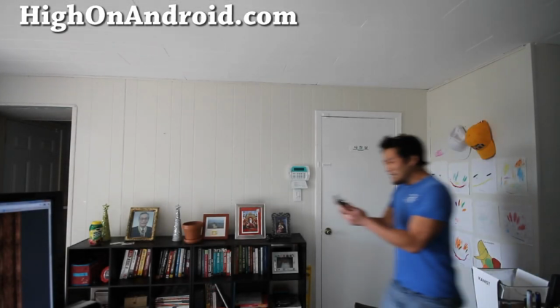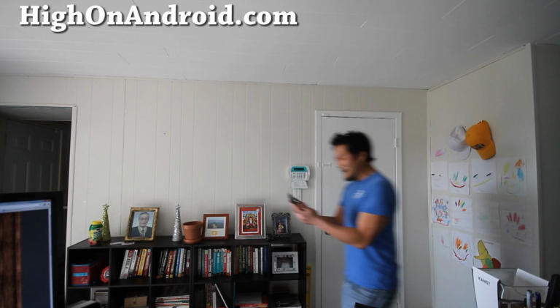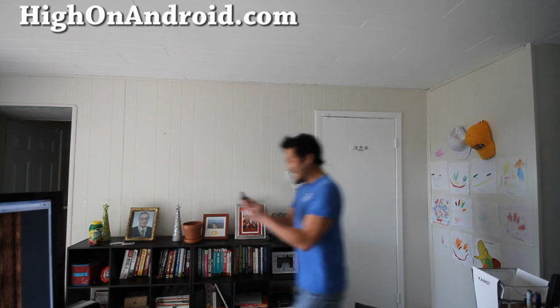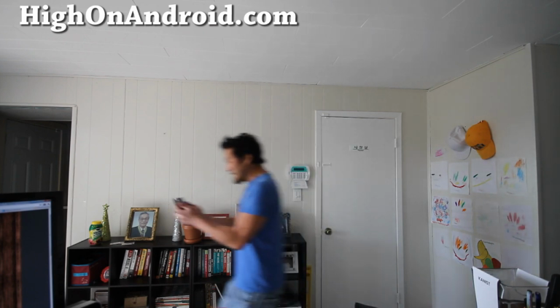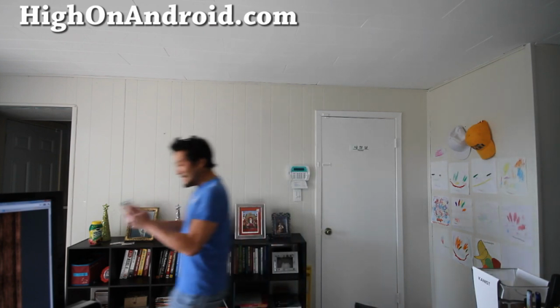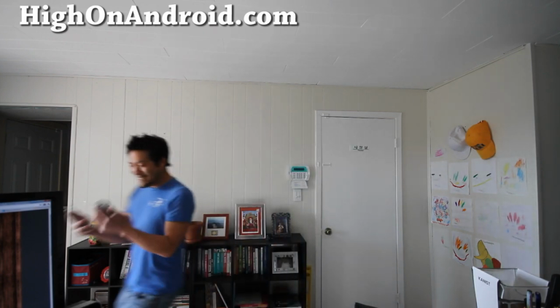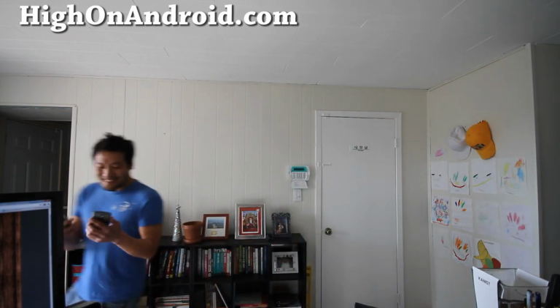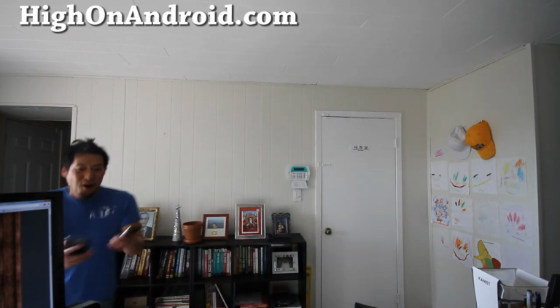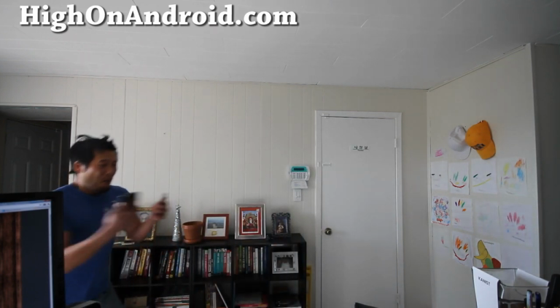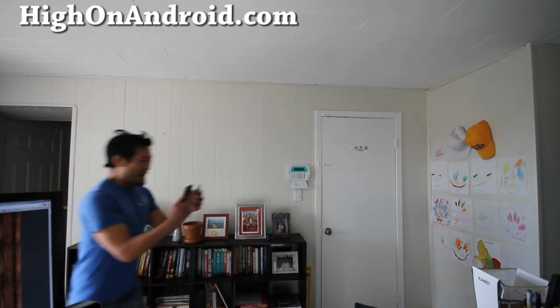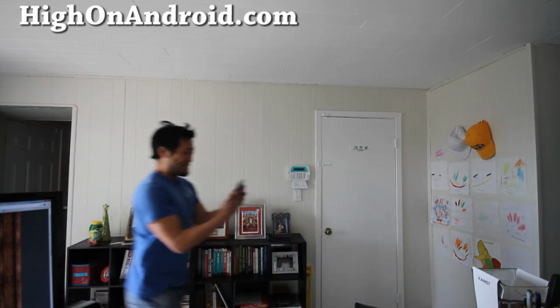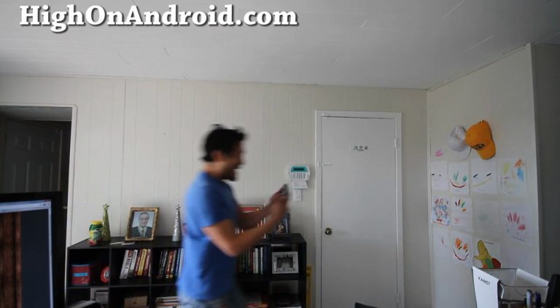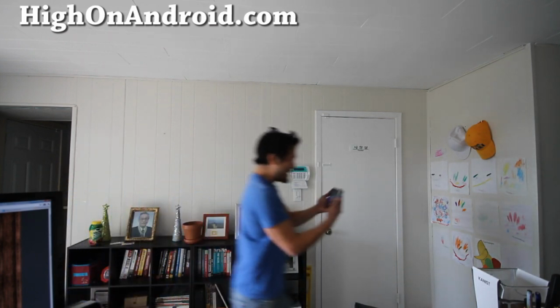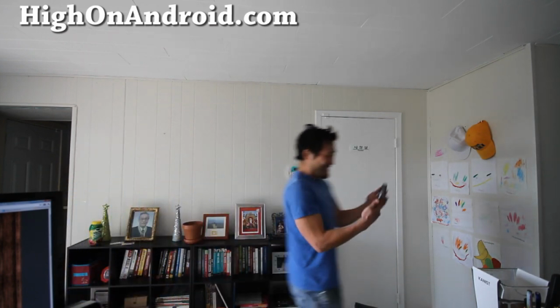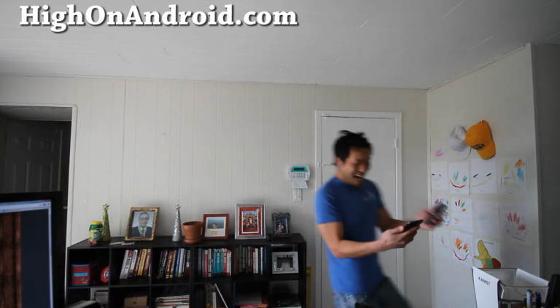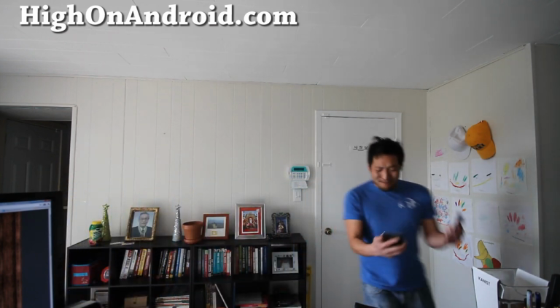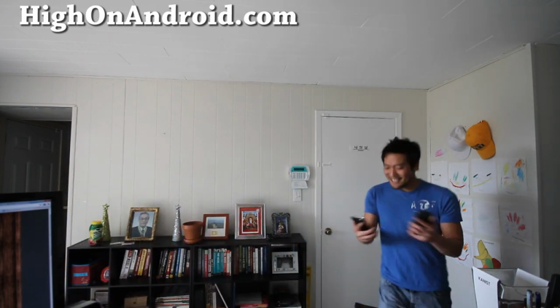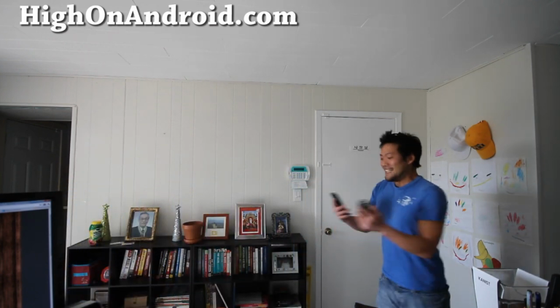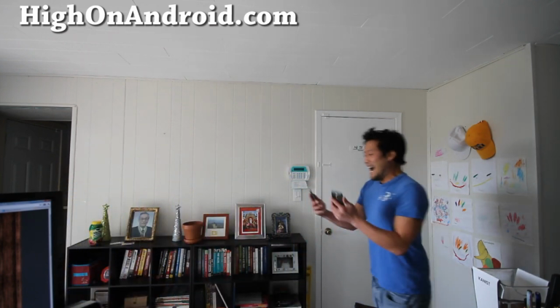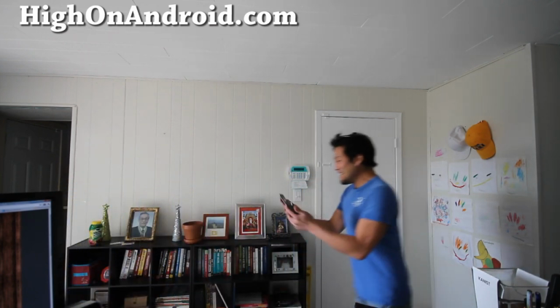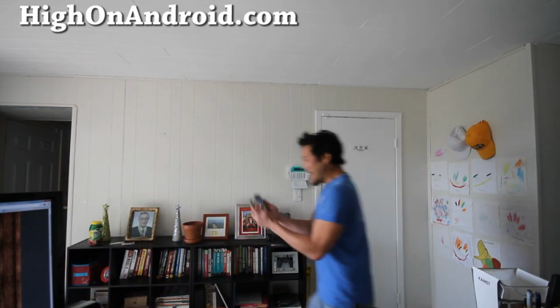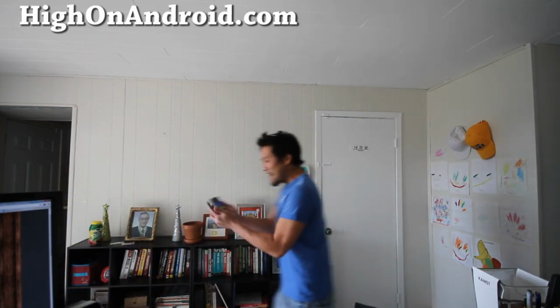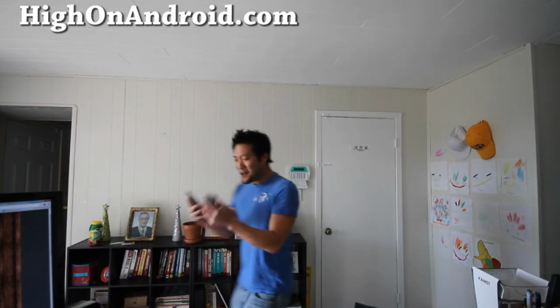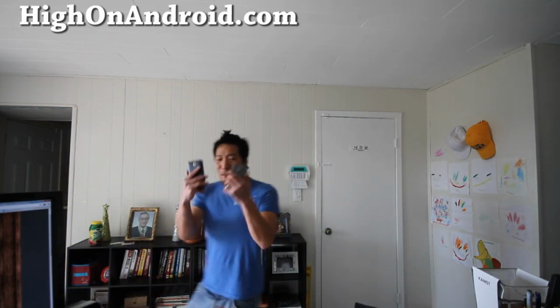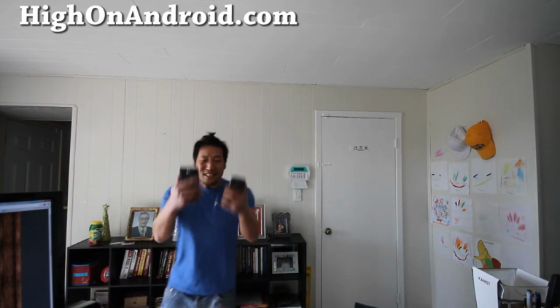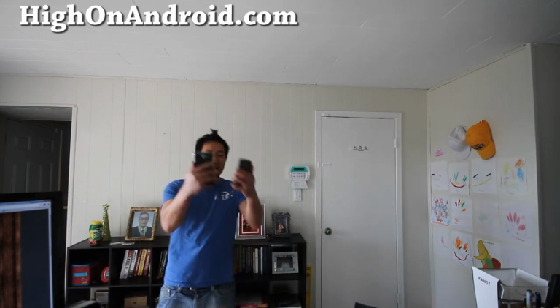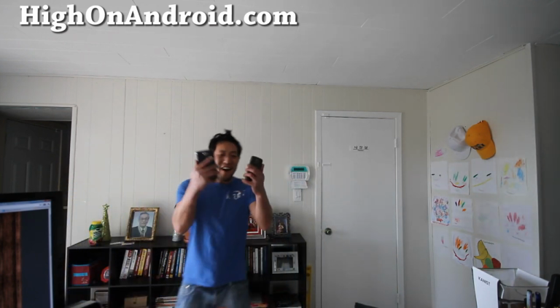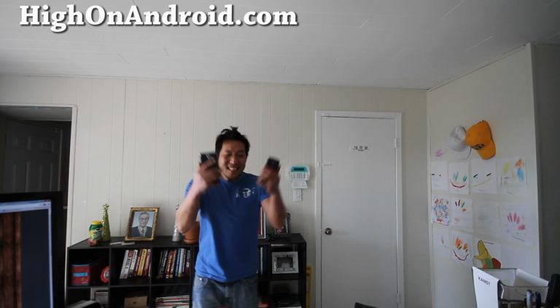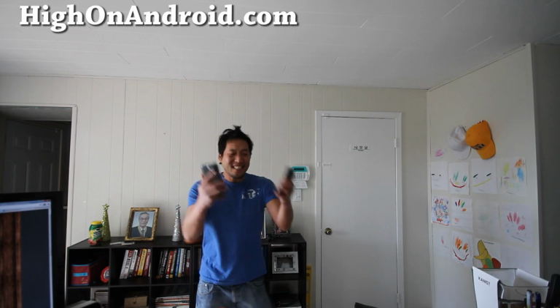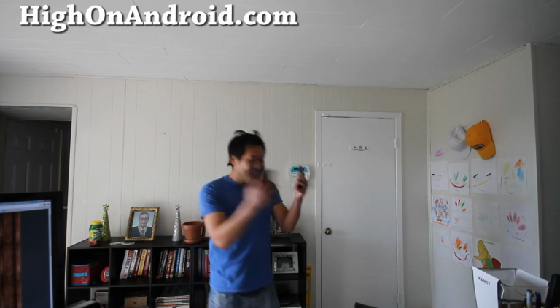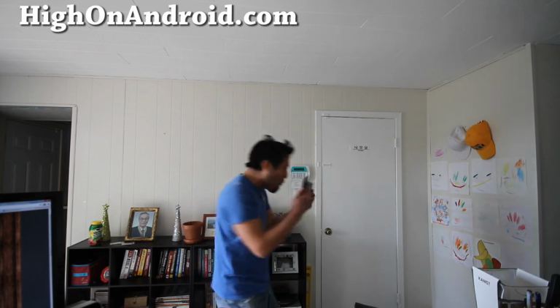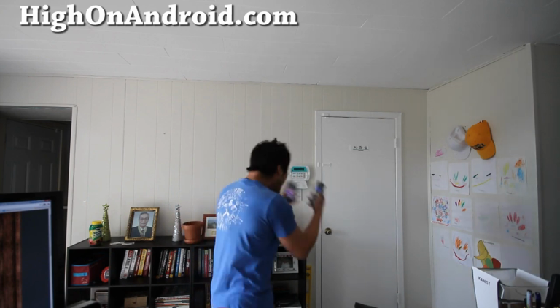WHERE'S MY TABLET? WHERE'S MY TABLET? I HAVE THE BEST DEVICES IN THE WORLD, COME ON! WHERE IS IT? I NEED IT!